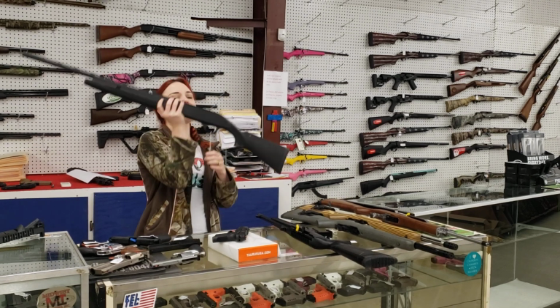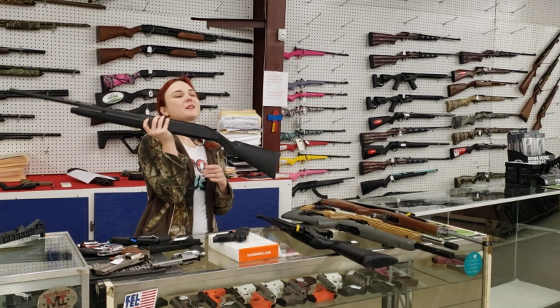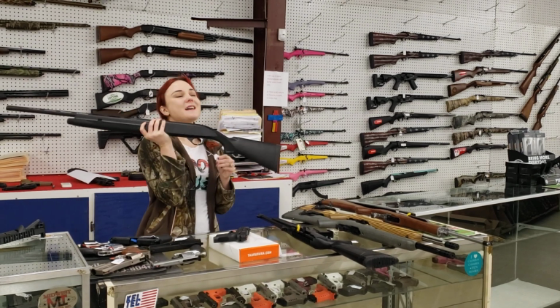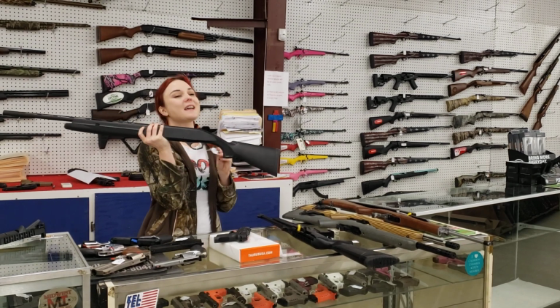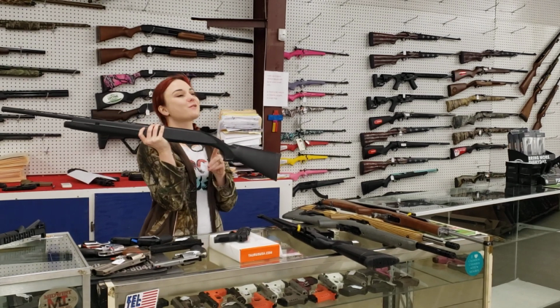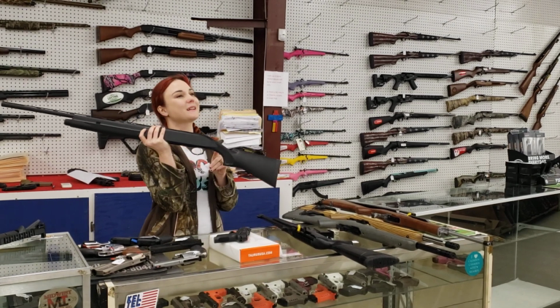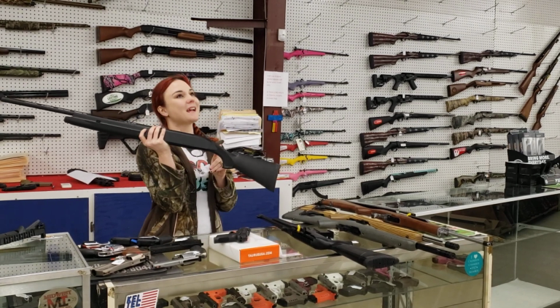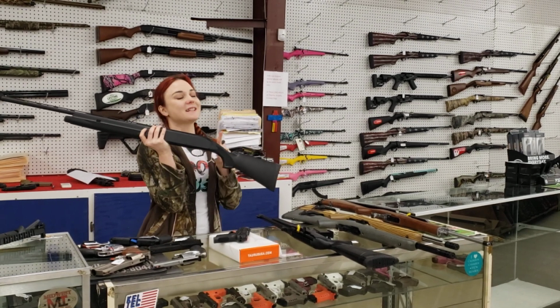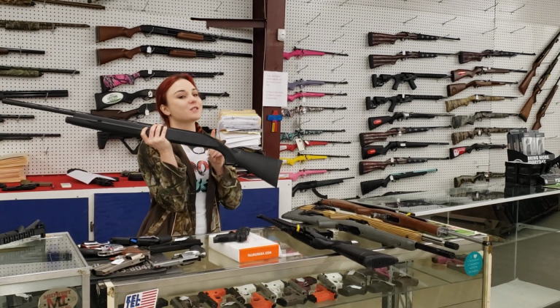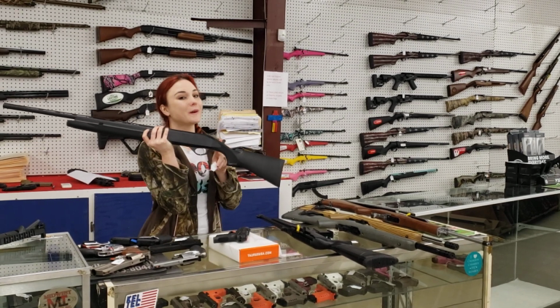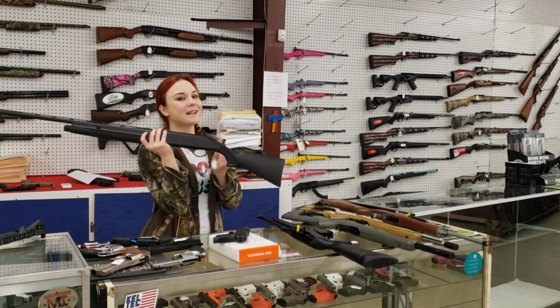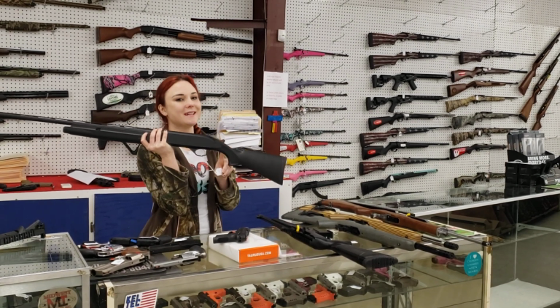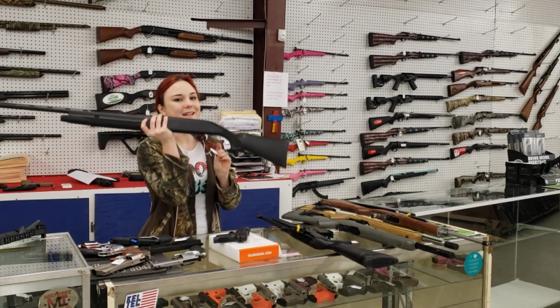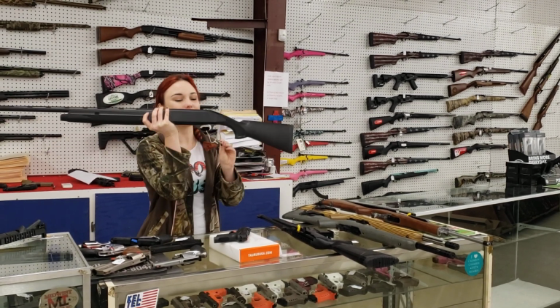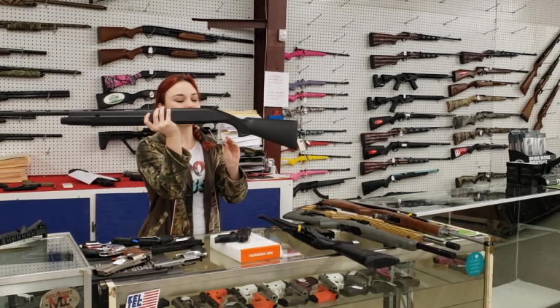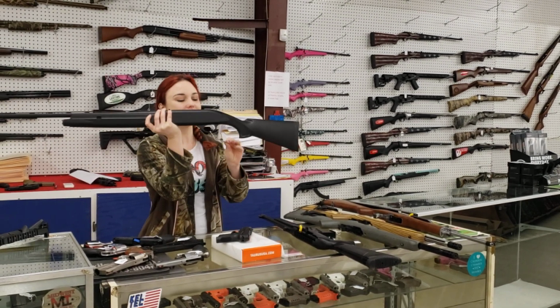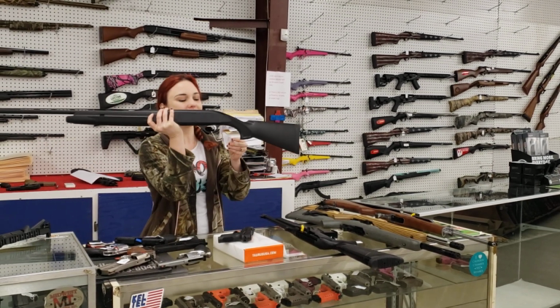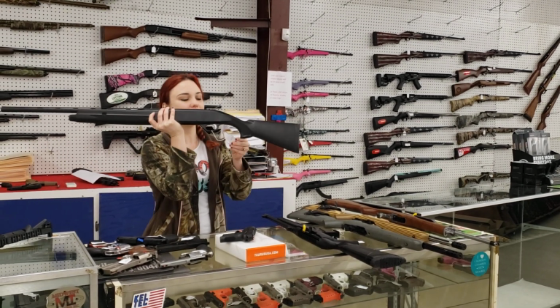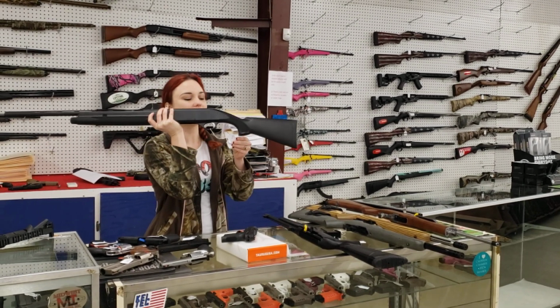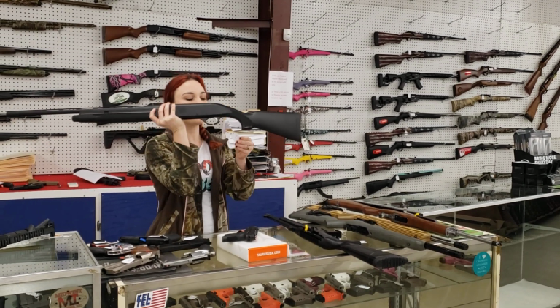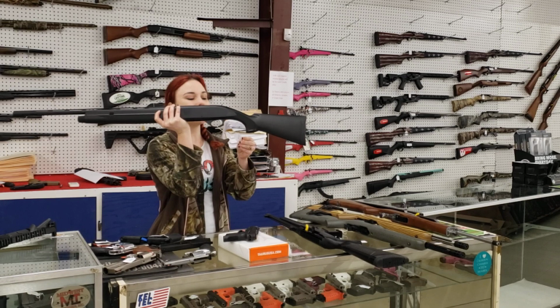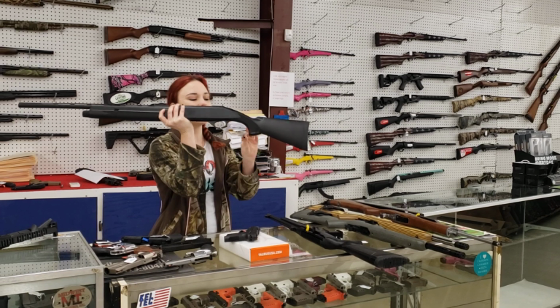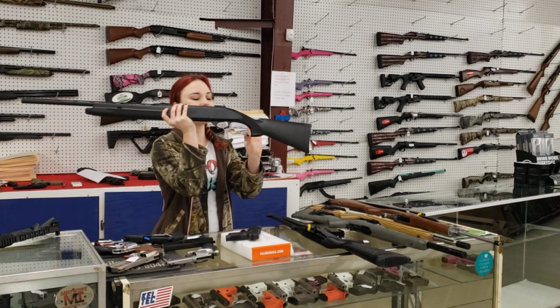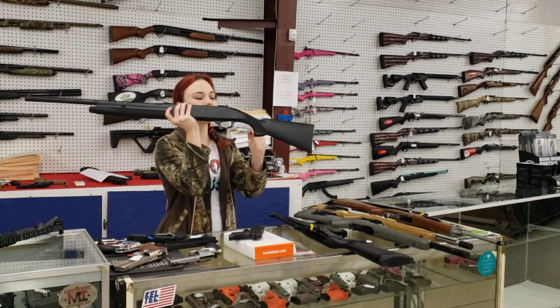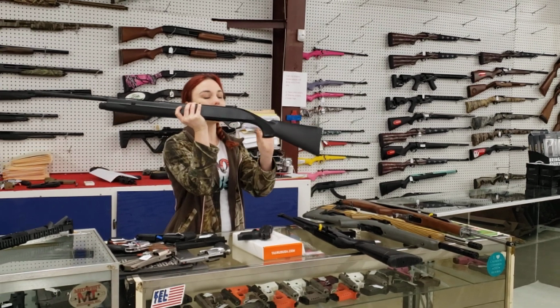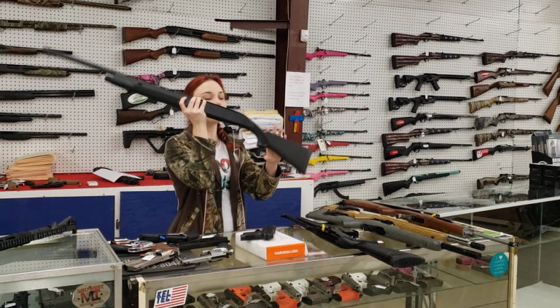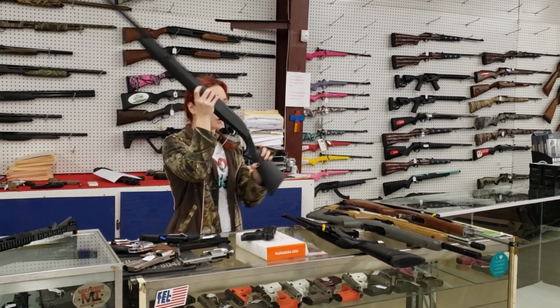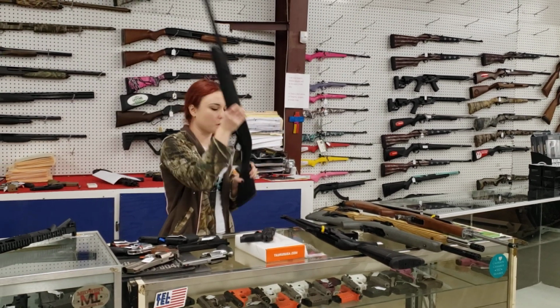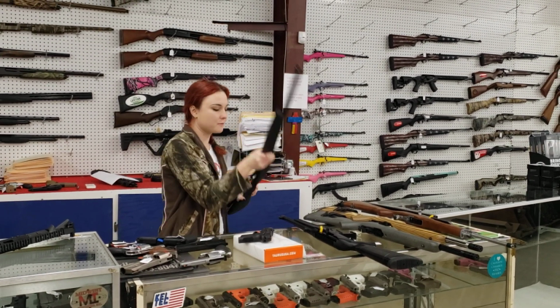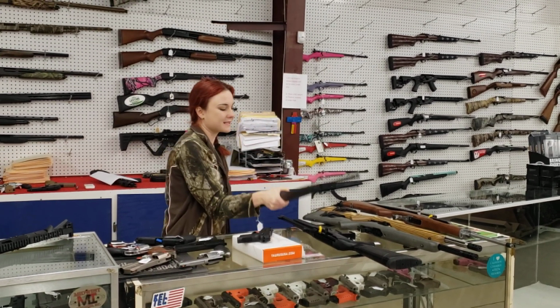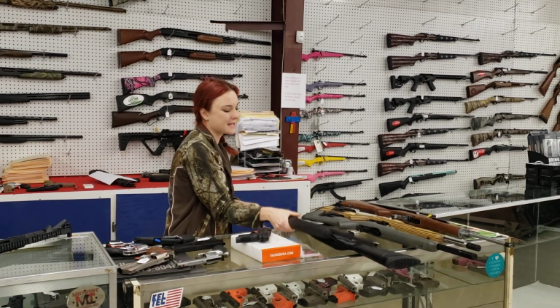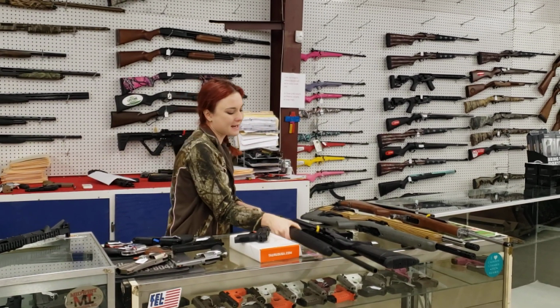Mossberg SA-28, 28 gauge, y'all. You did not hear me wrong — 28 gauge in stock, $440 plus tax.